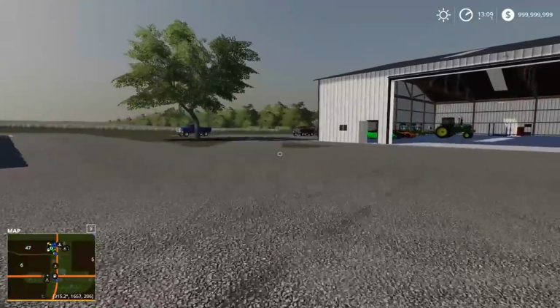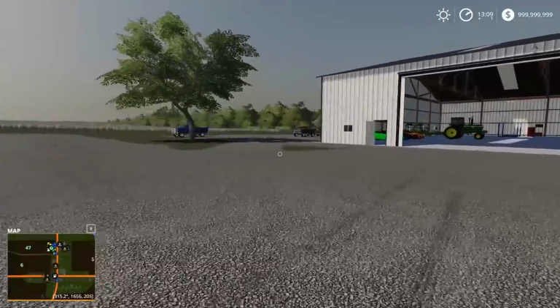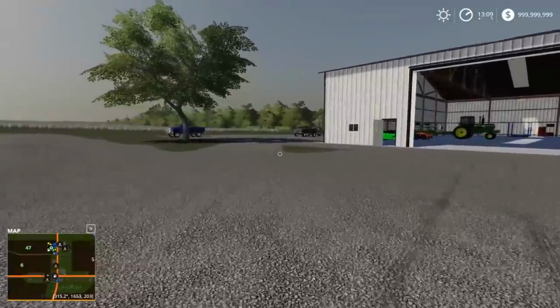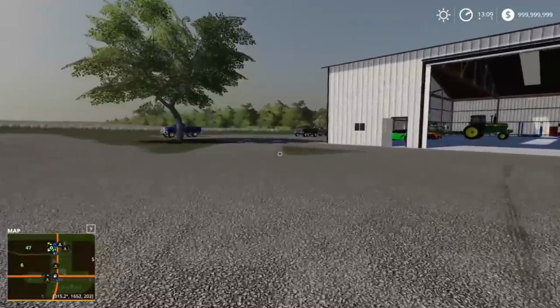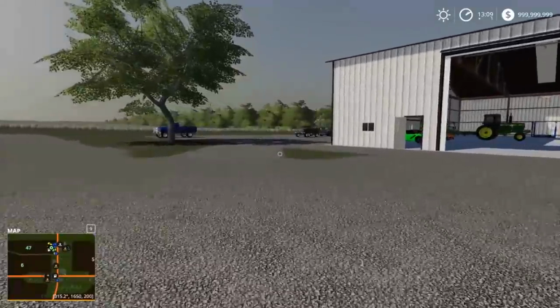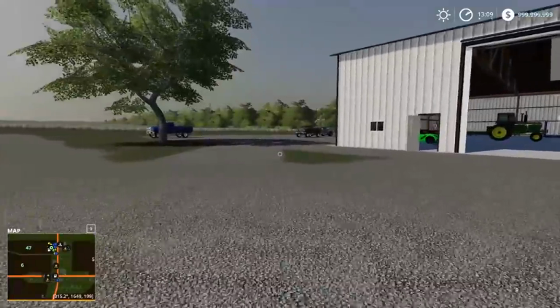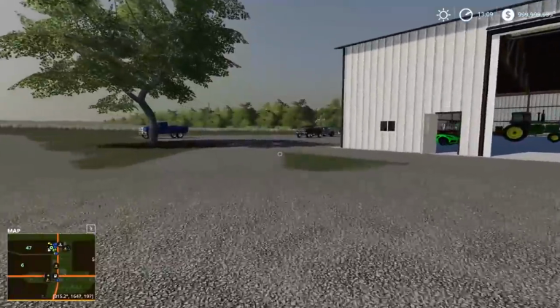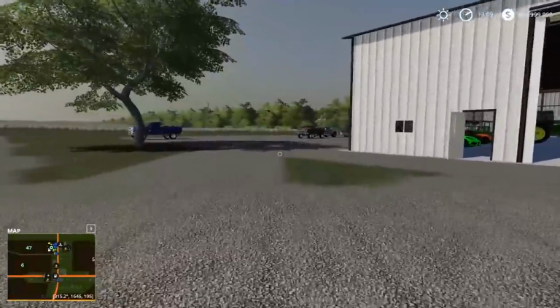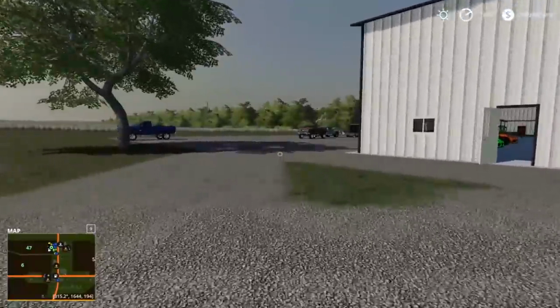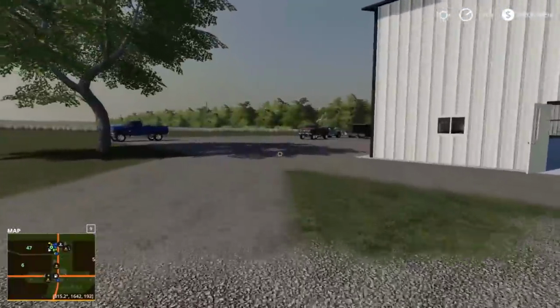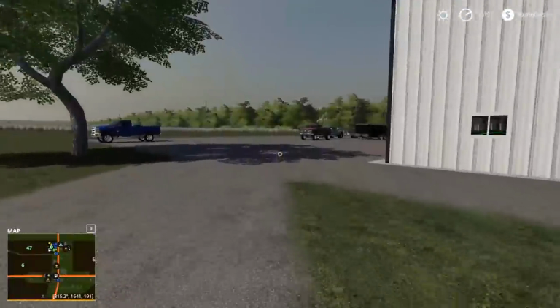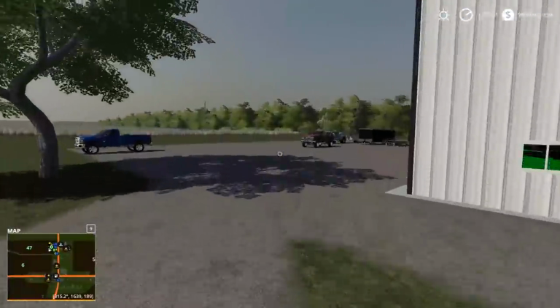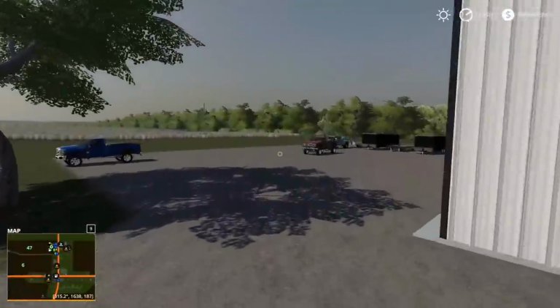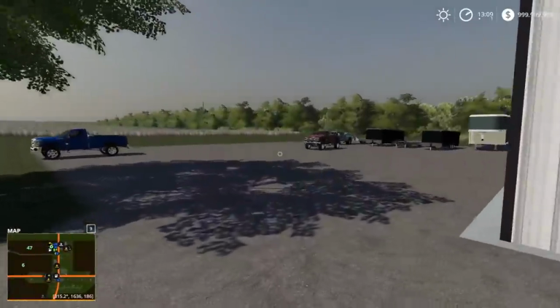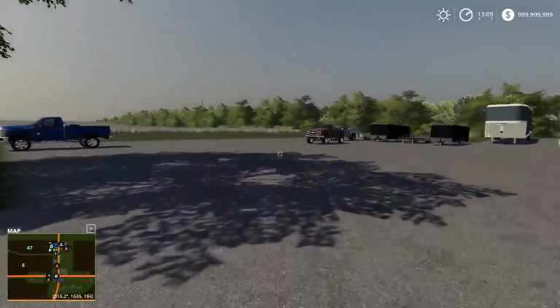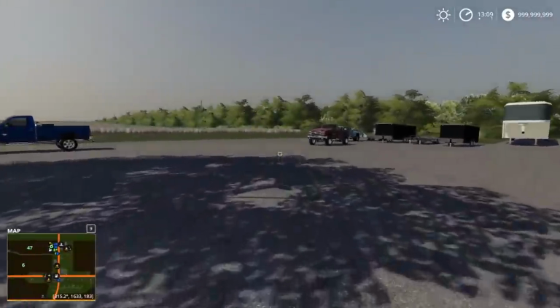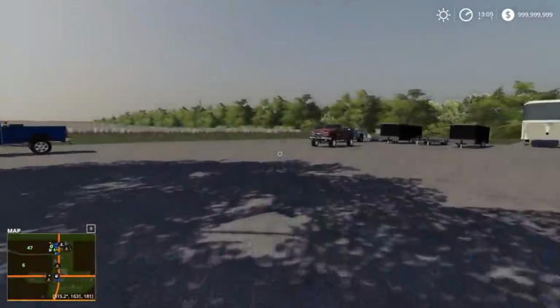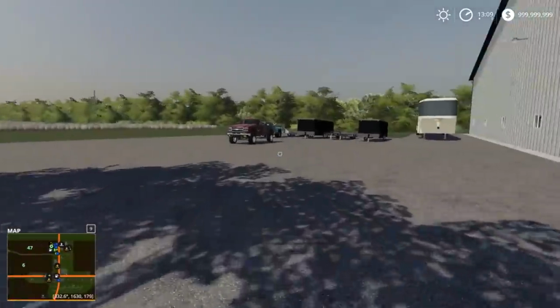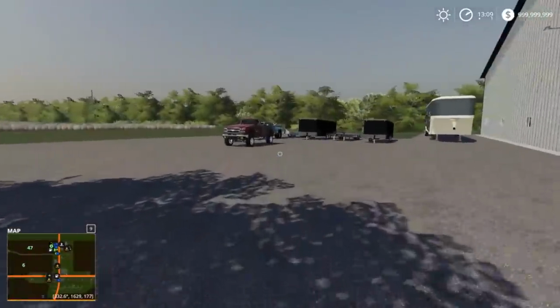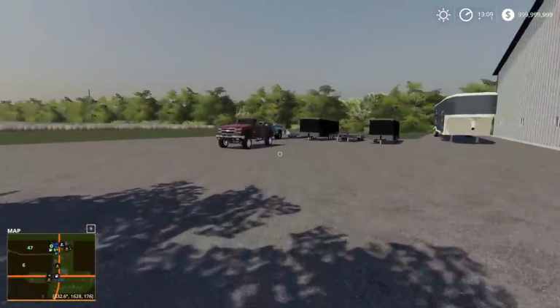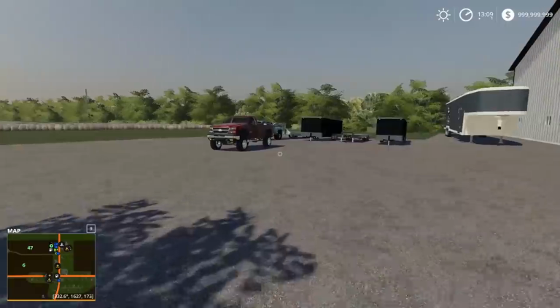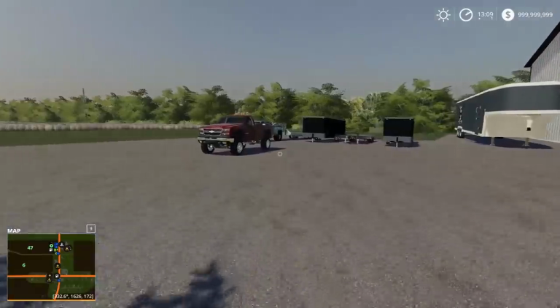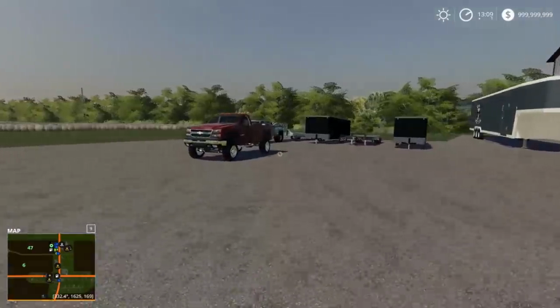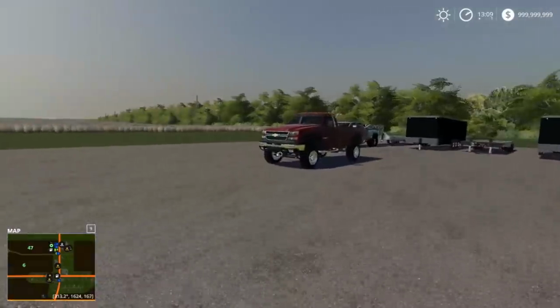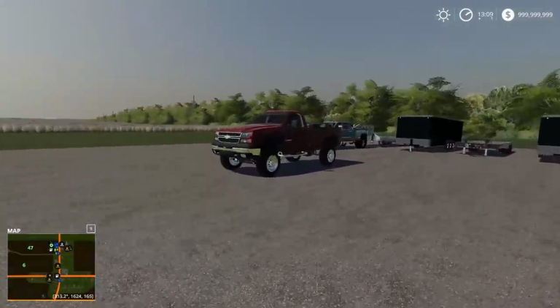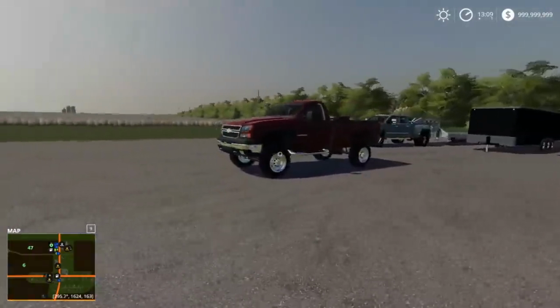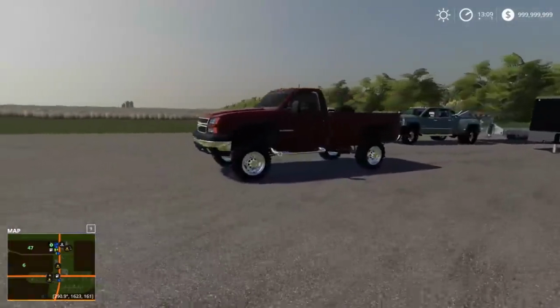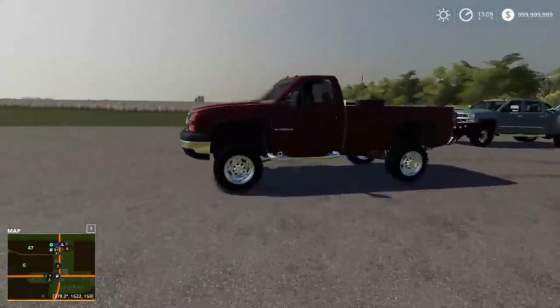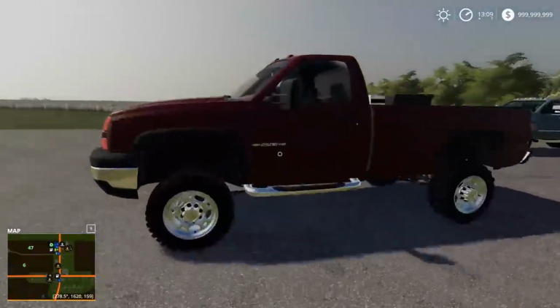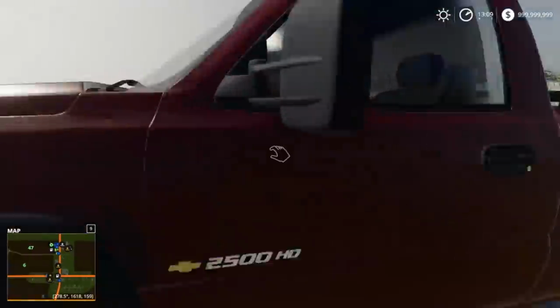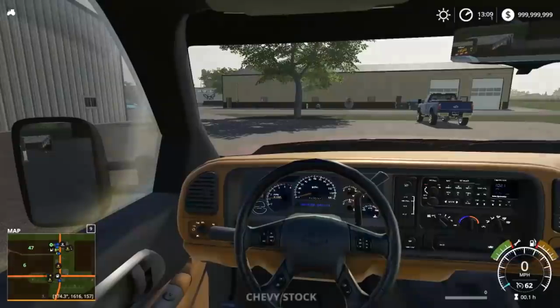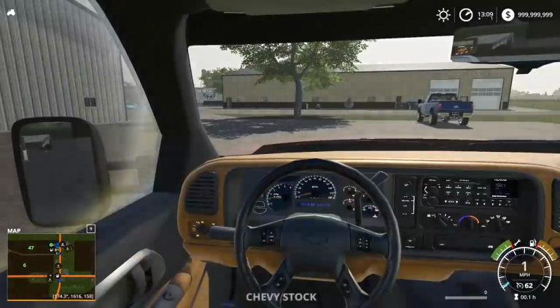You can literally do anything in Farming Simulator. I think a lot of people enjoy that — I 110% enjoy doing a ton of different stuff in it.